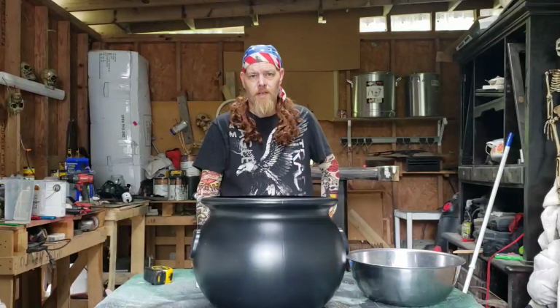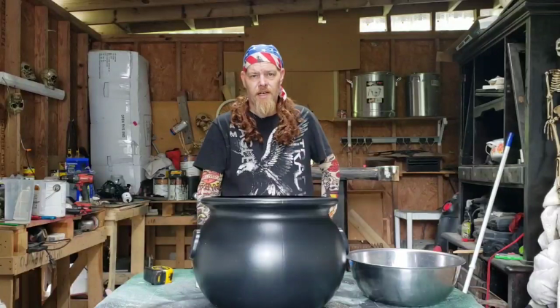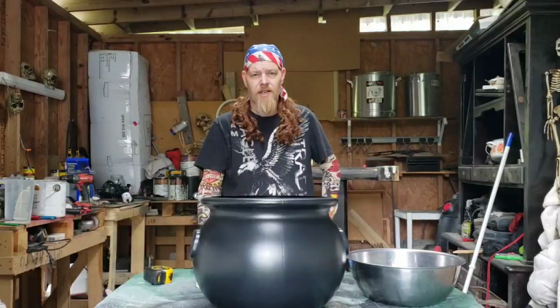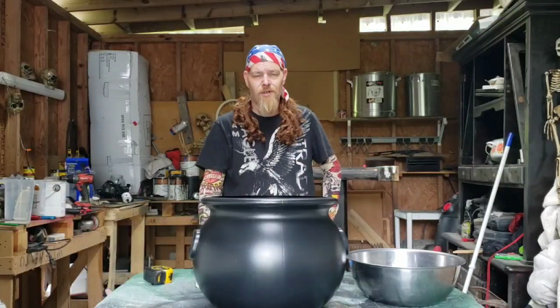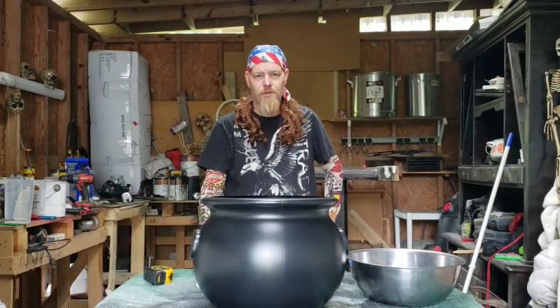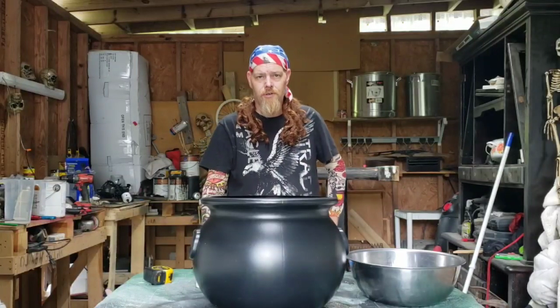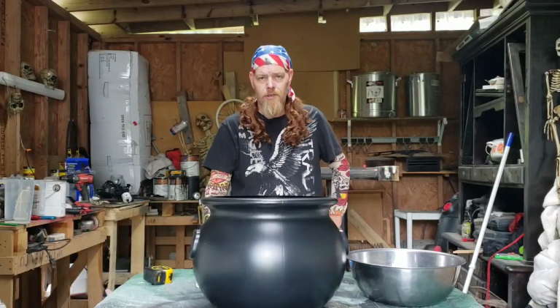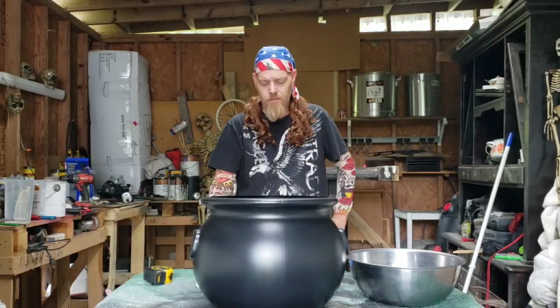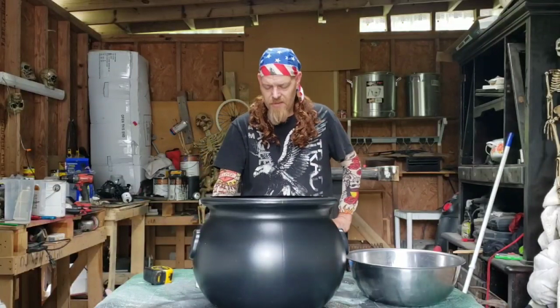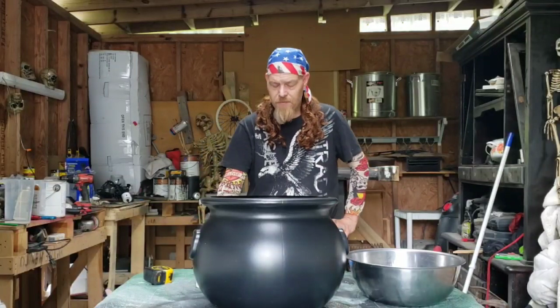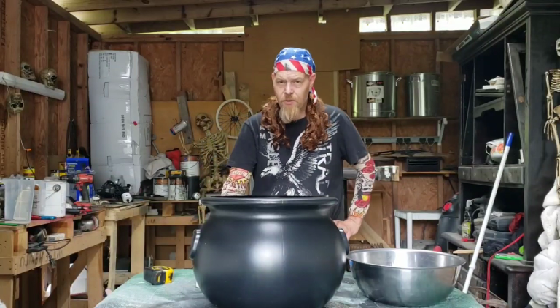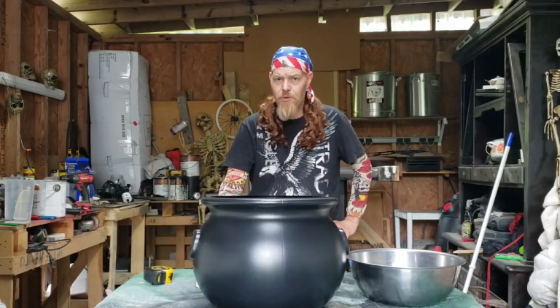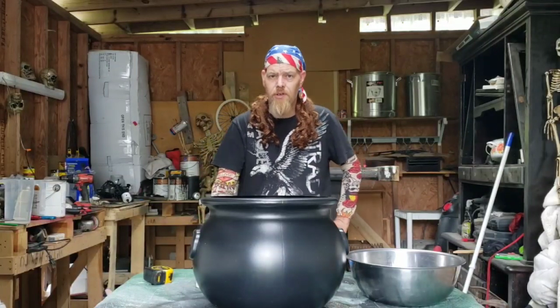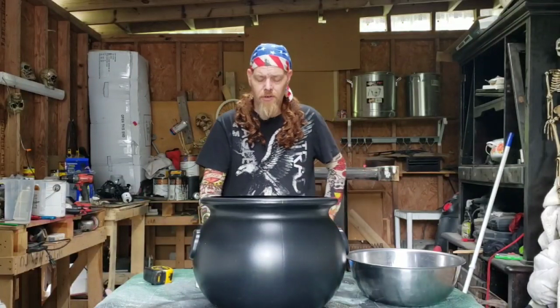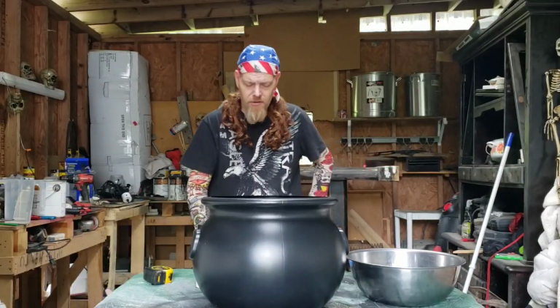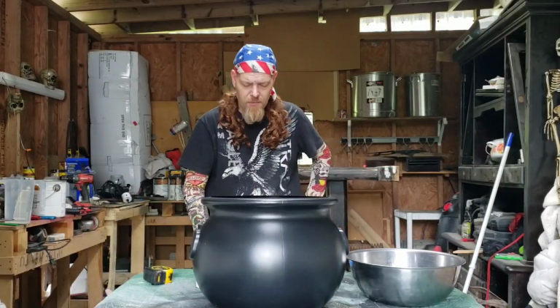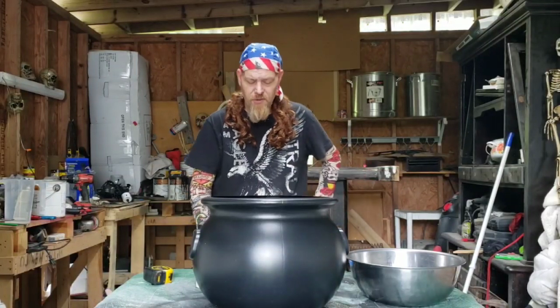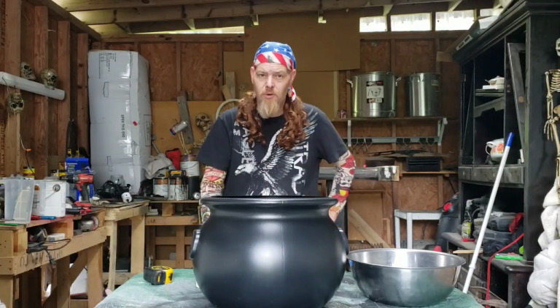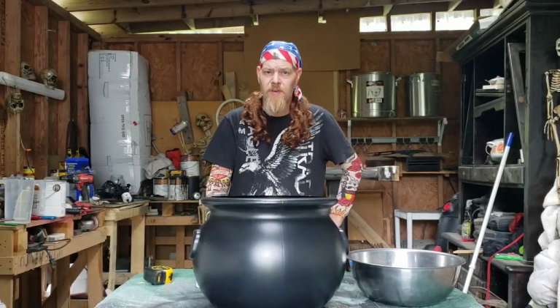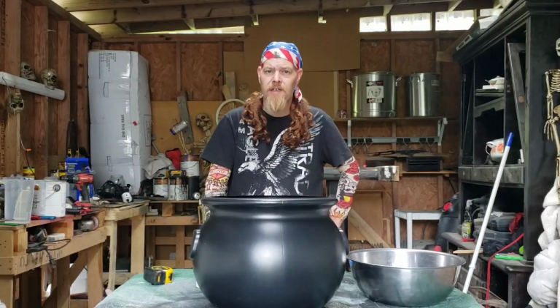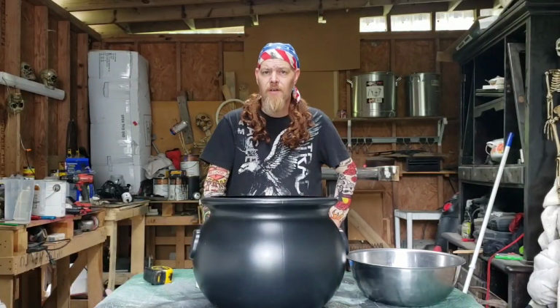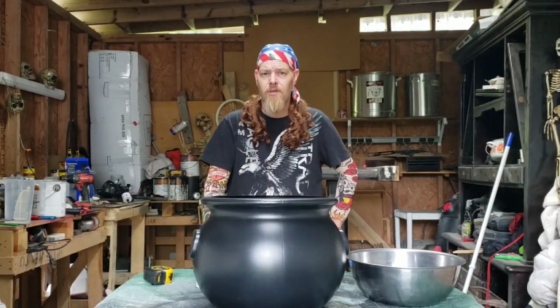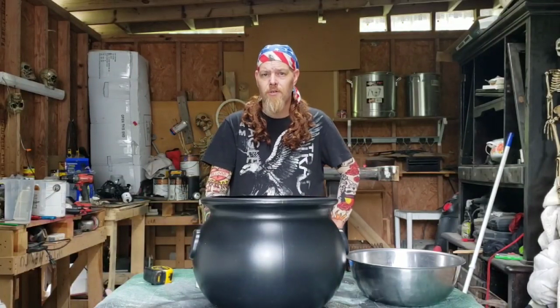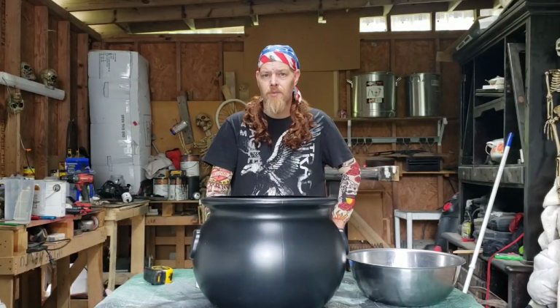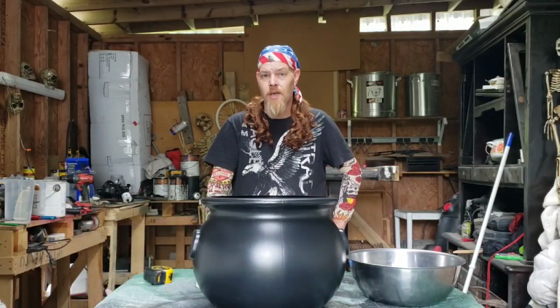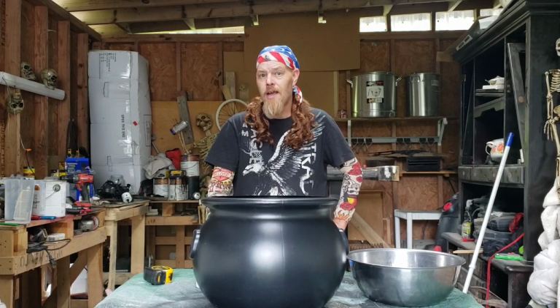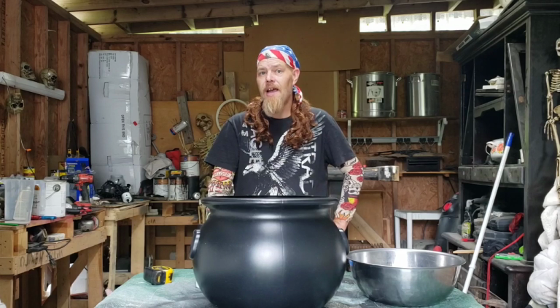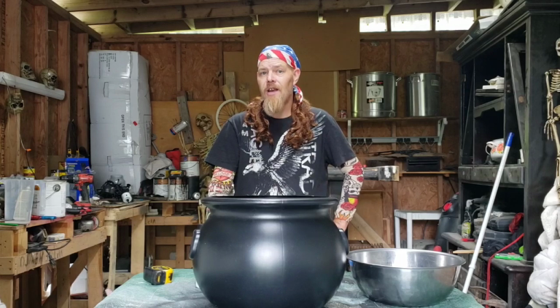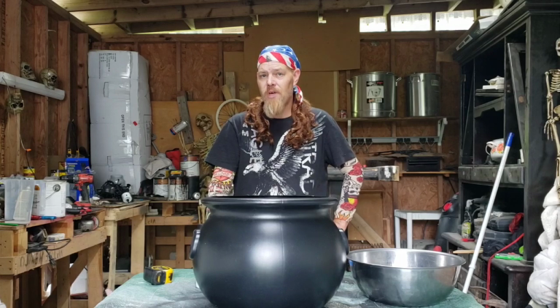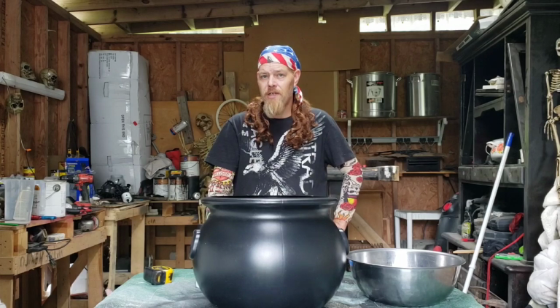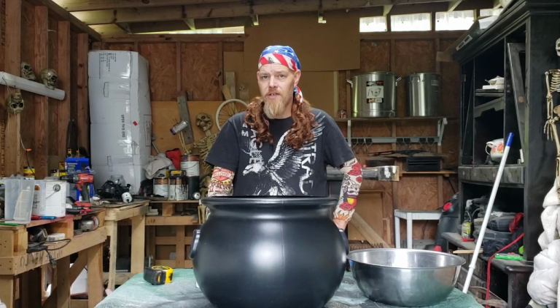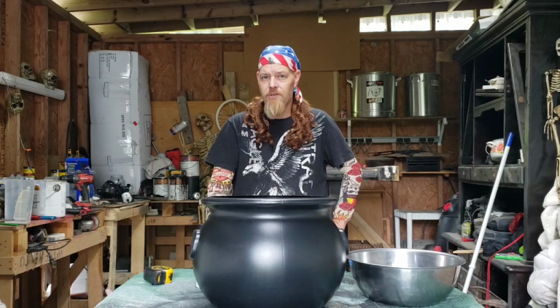Hey guys, Country Cuzz here. Thanks for tuning in to another episode of Hicktown Customs Halloween Edition.